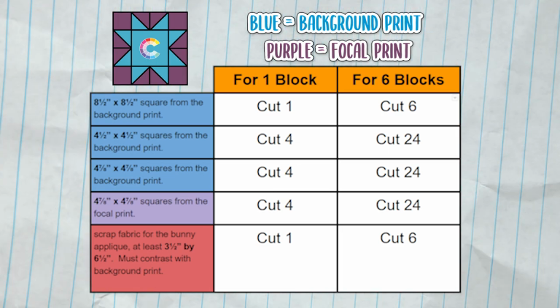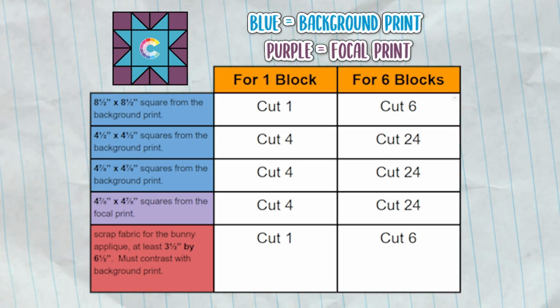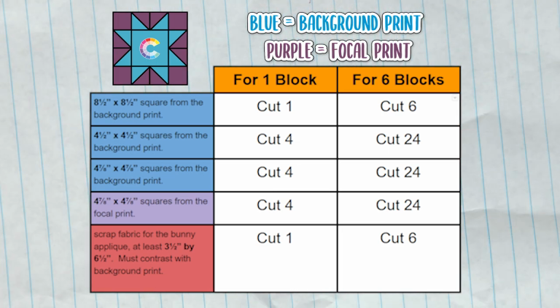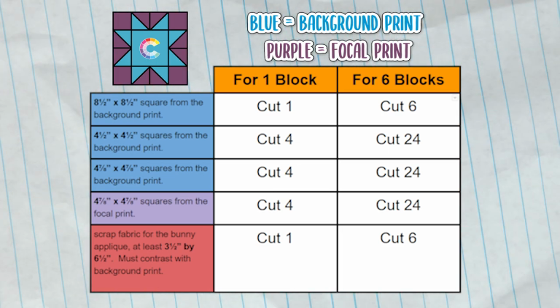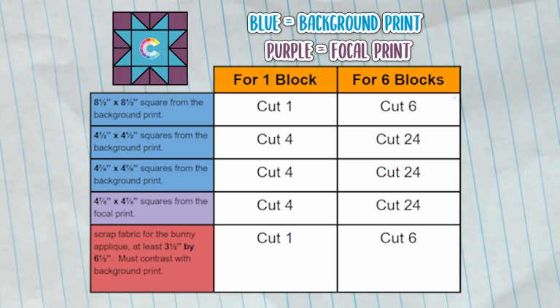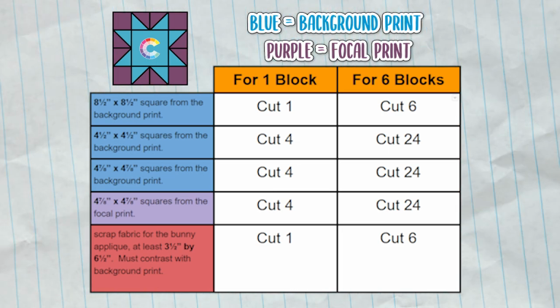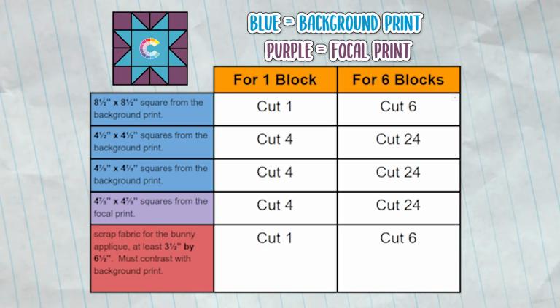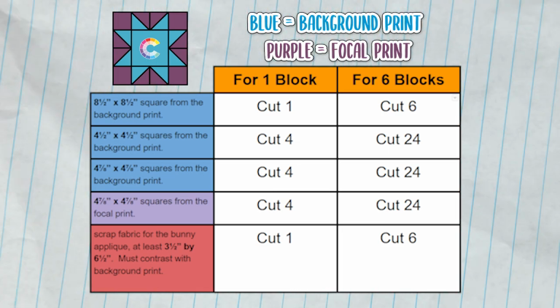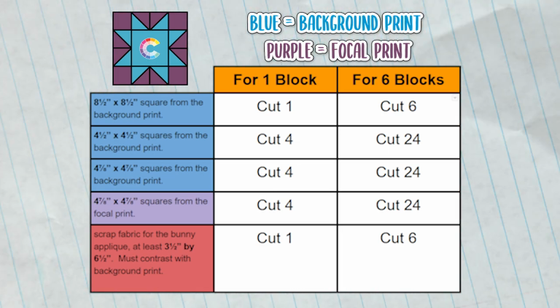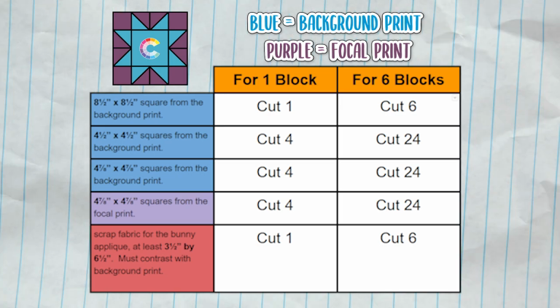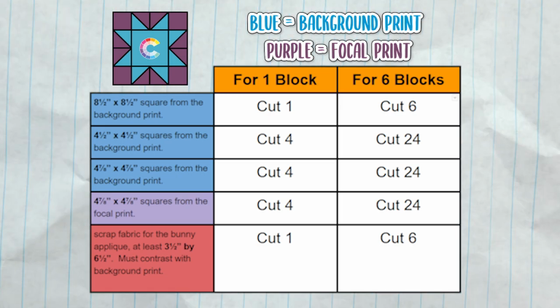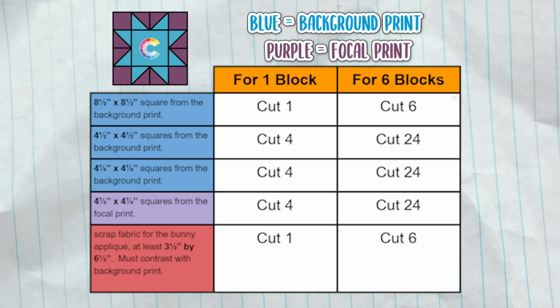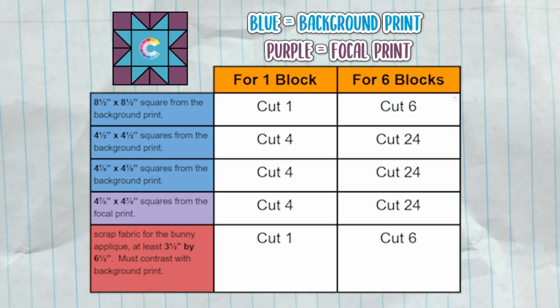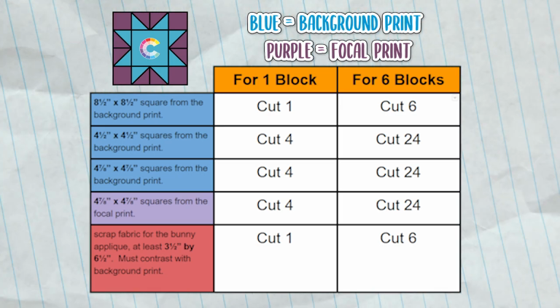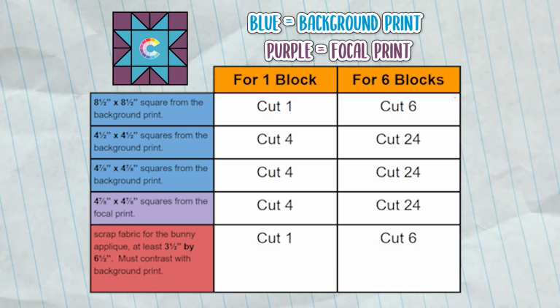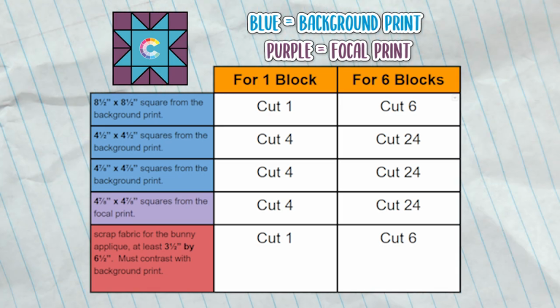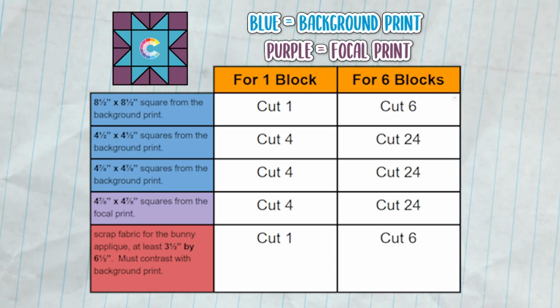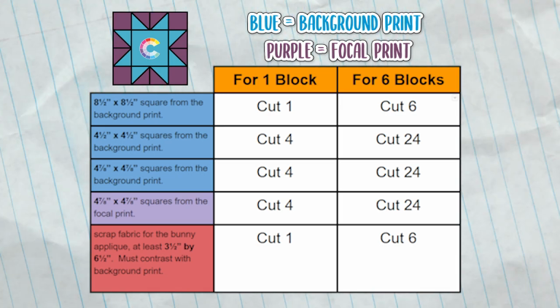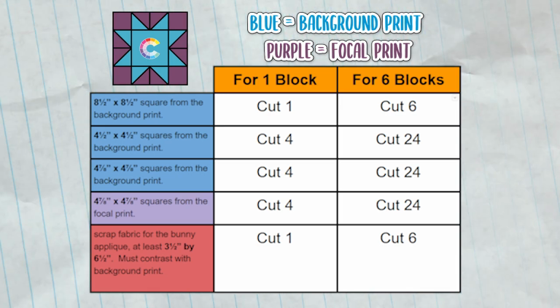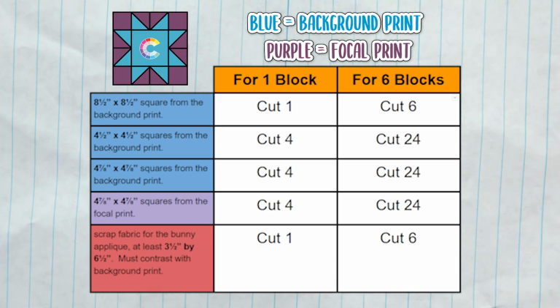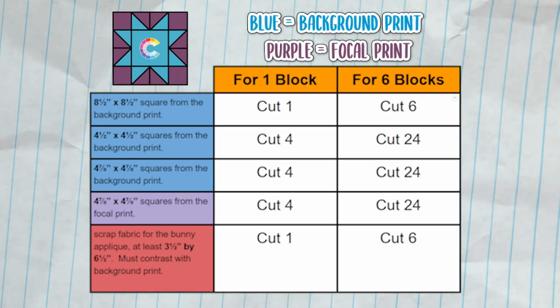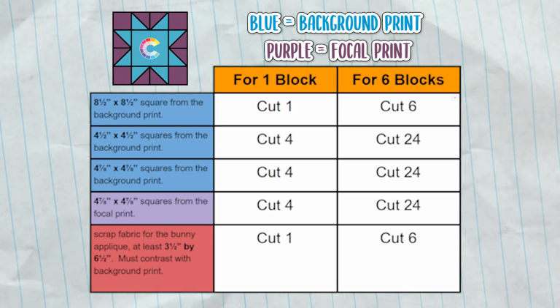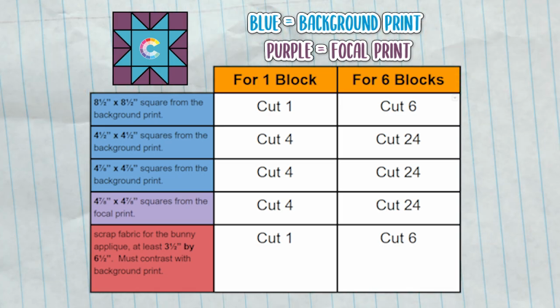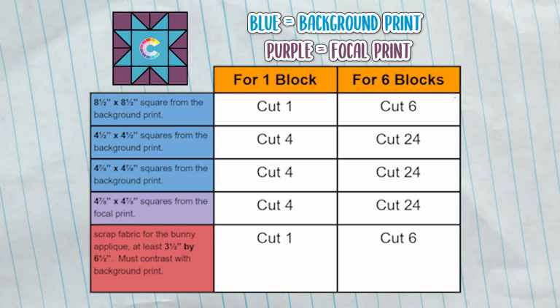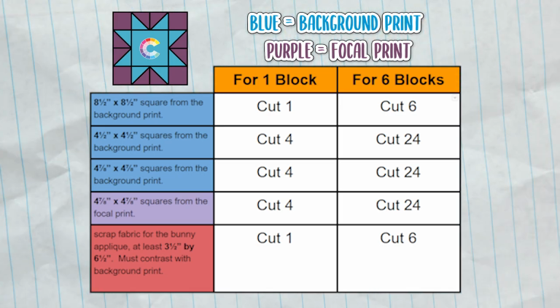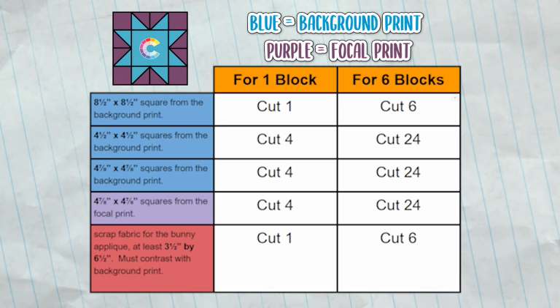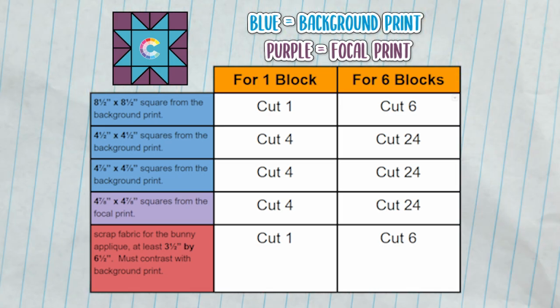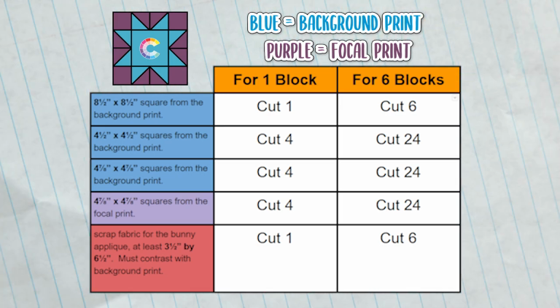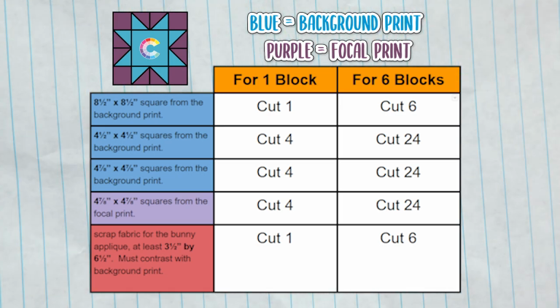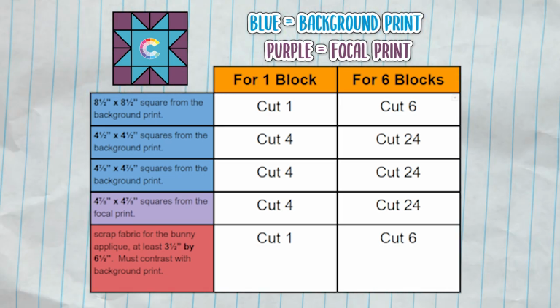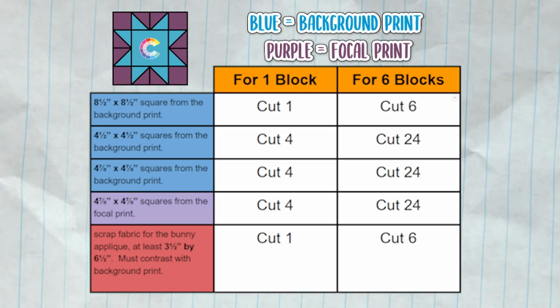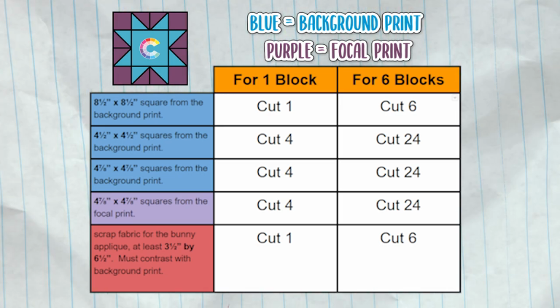I made six blocks for my quilt, arranged into a two by three grid, in order to make a baby size quilt for my daughter.